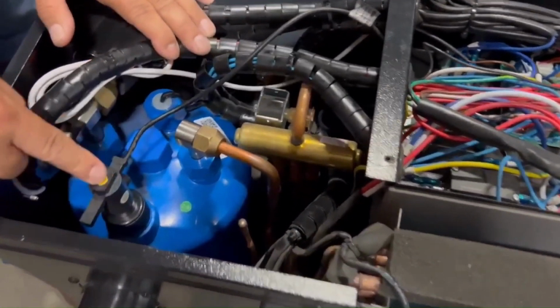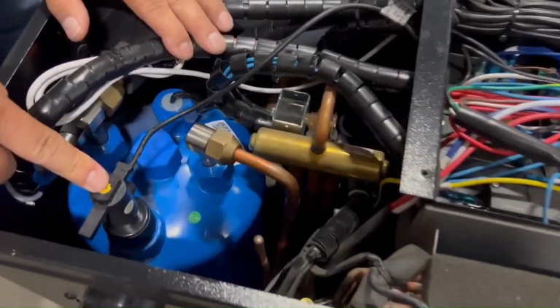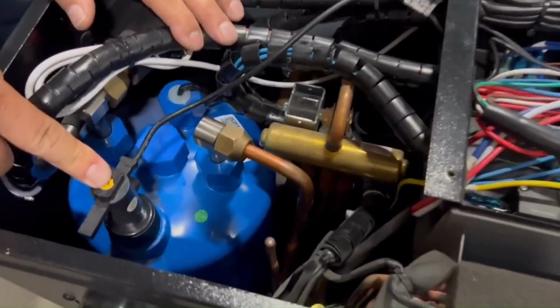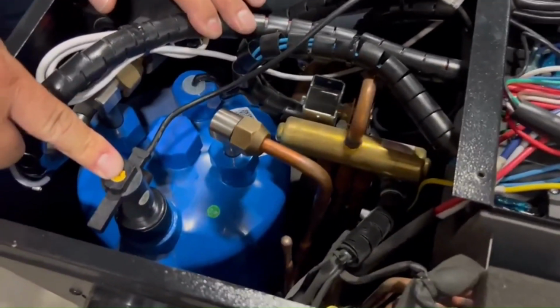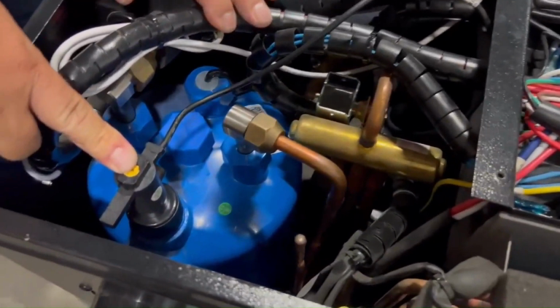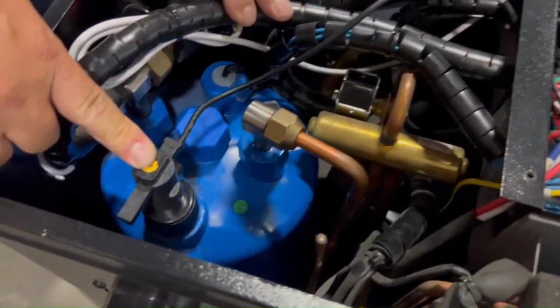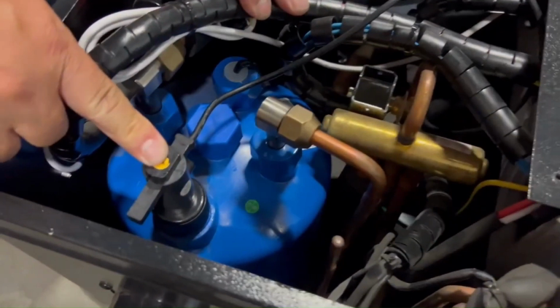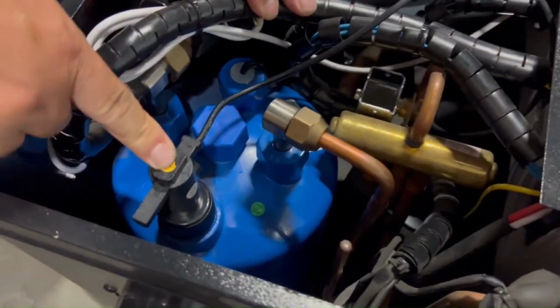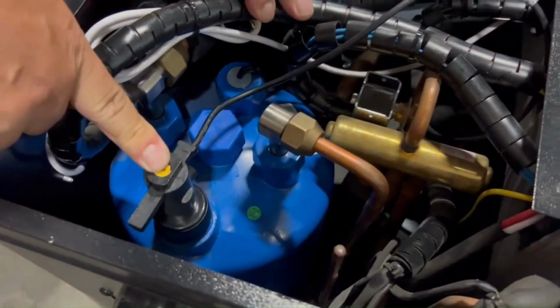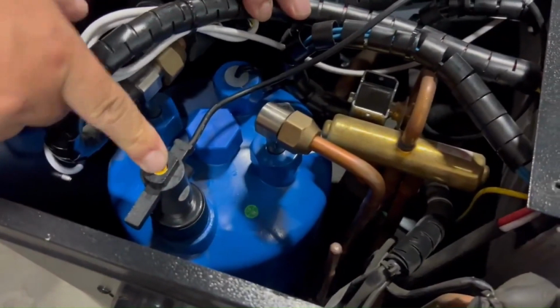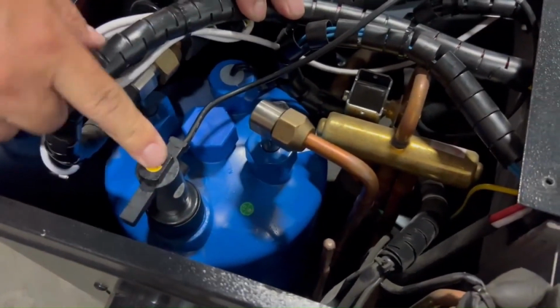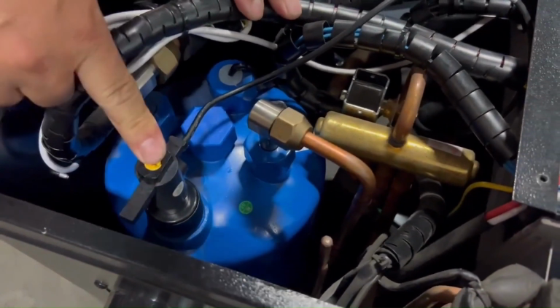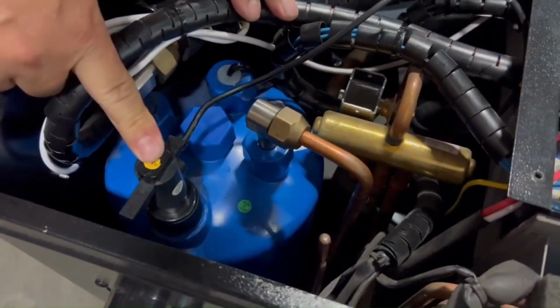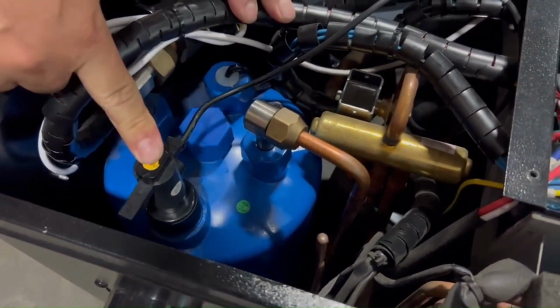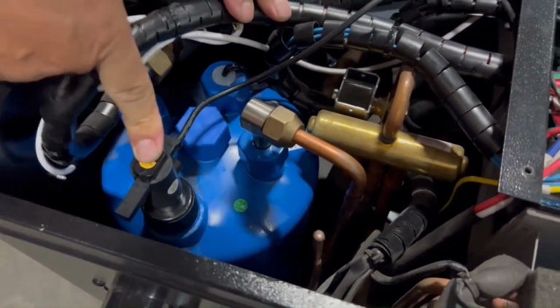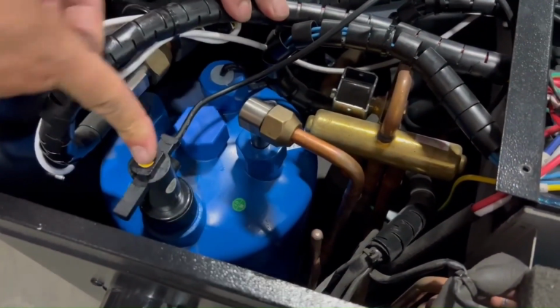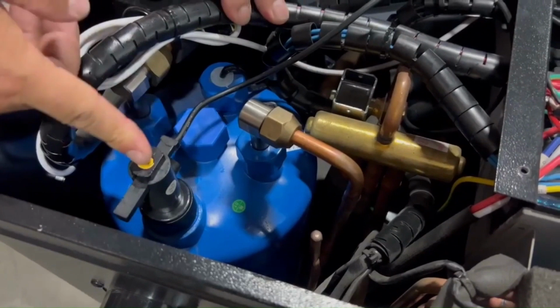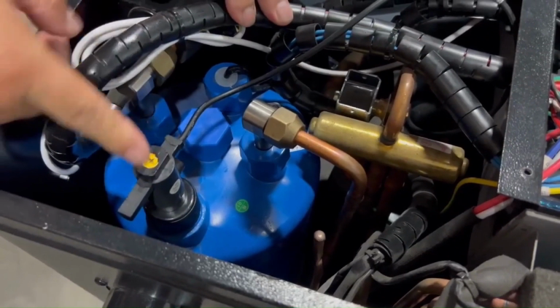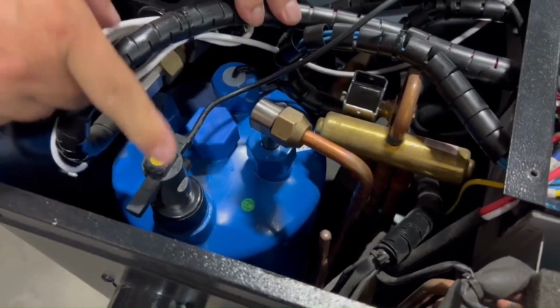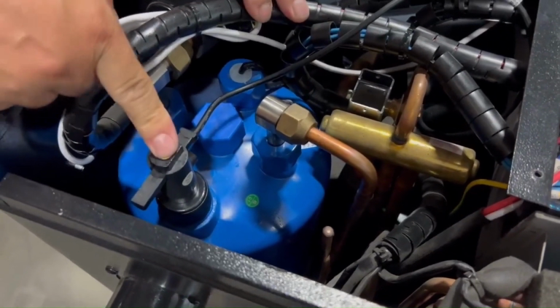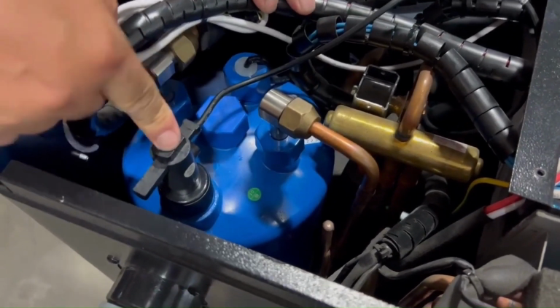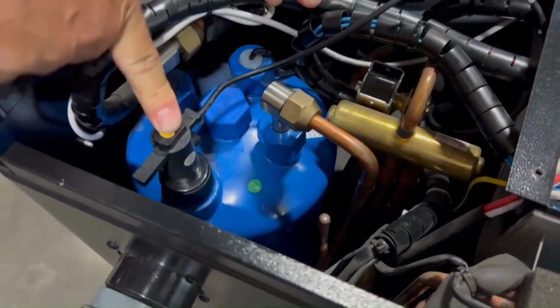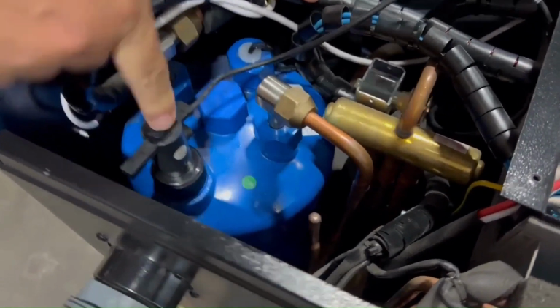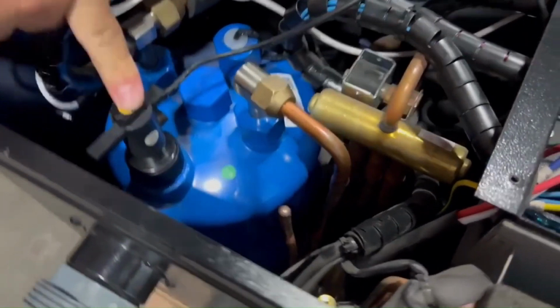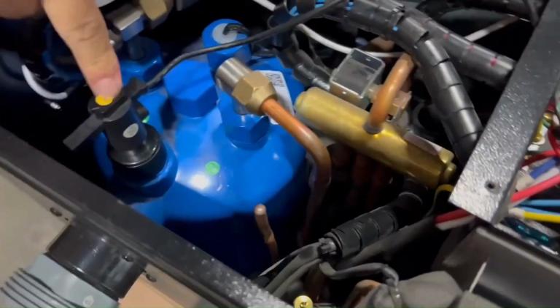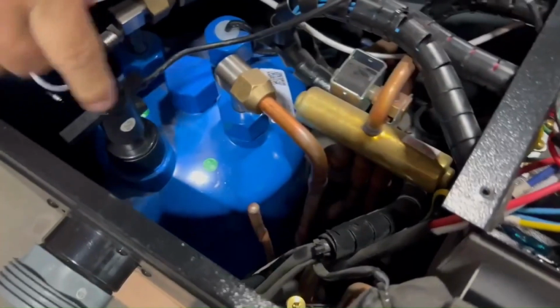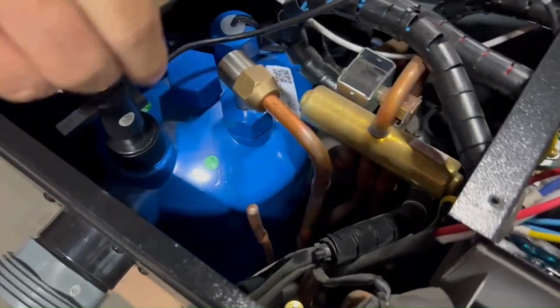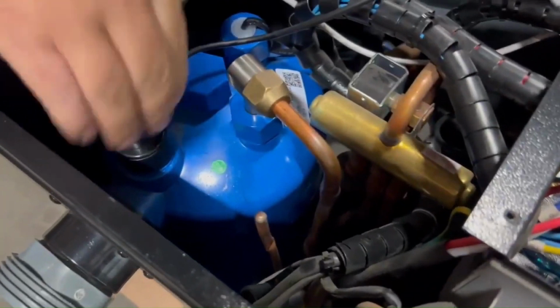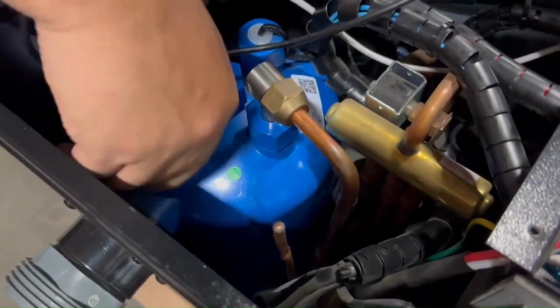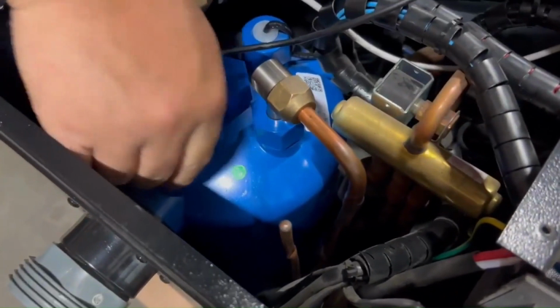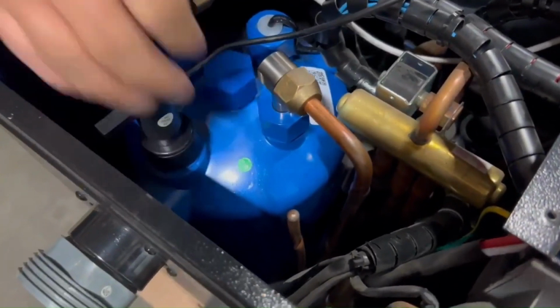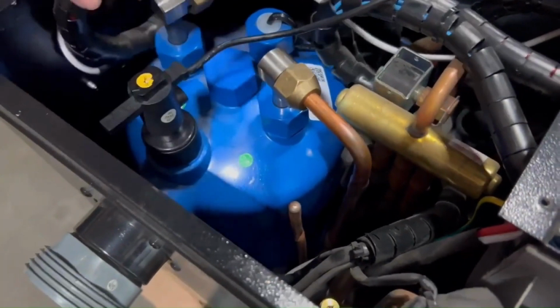You can now unscrew the flow switch and set it aside as shown in the video, because you still need to disconnect its wires.